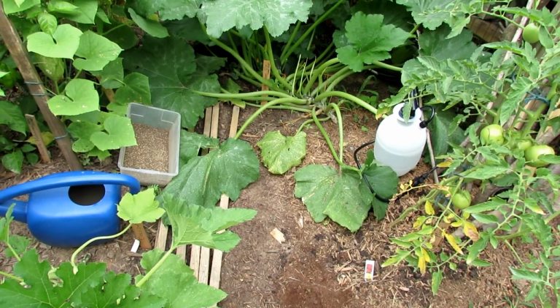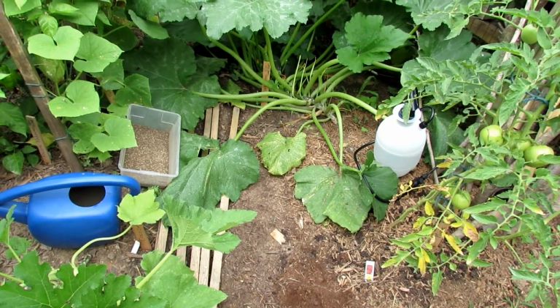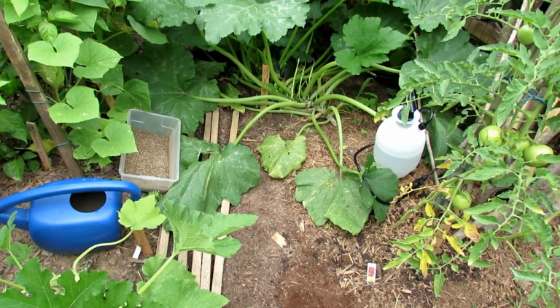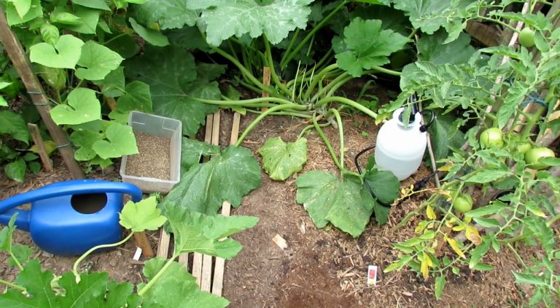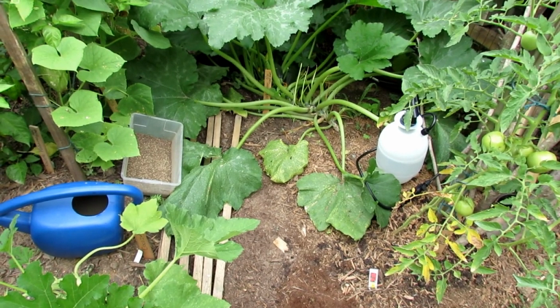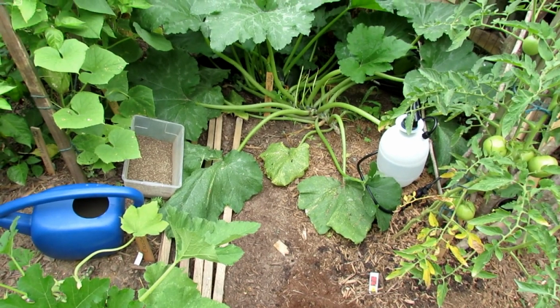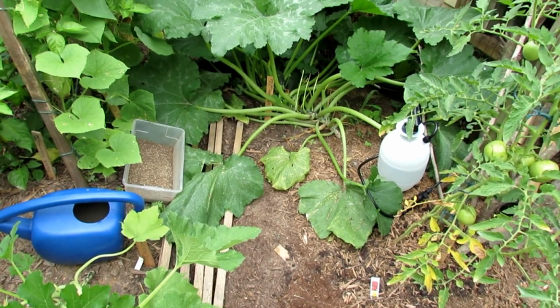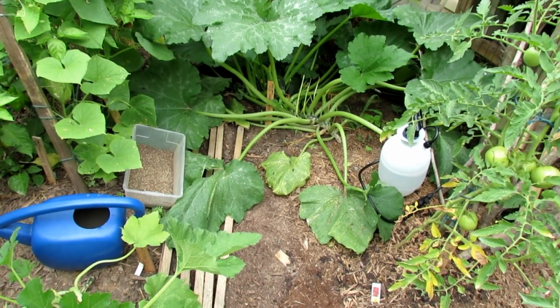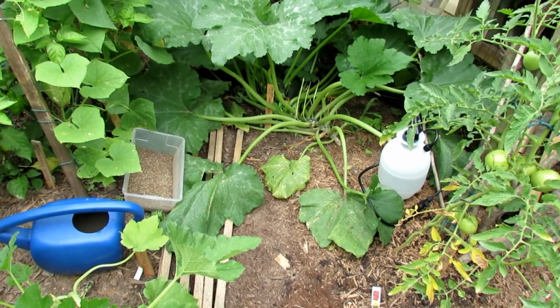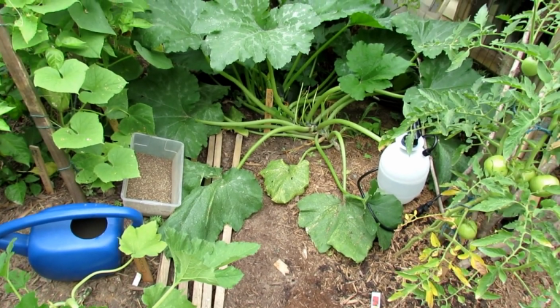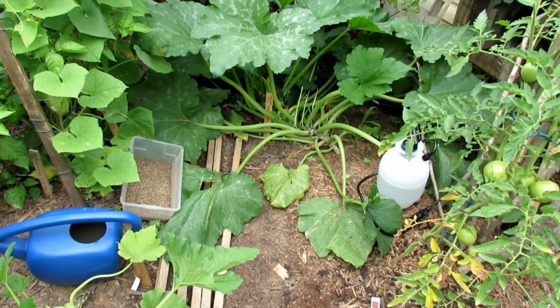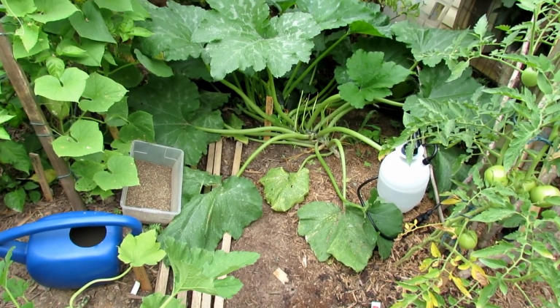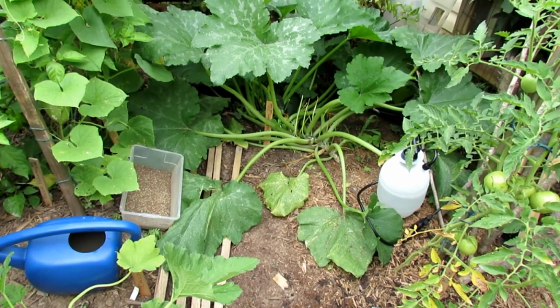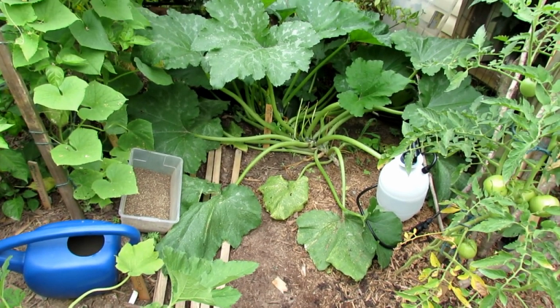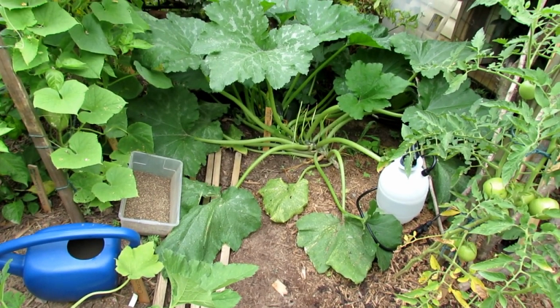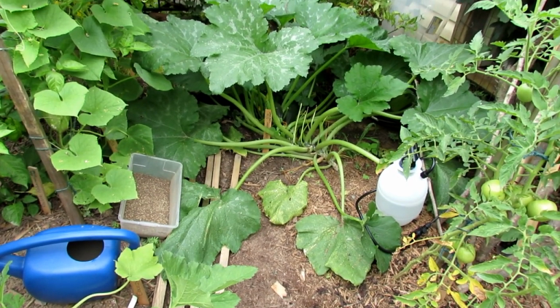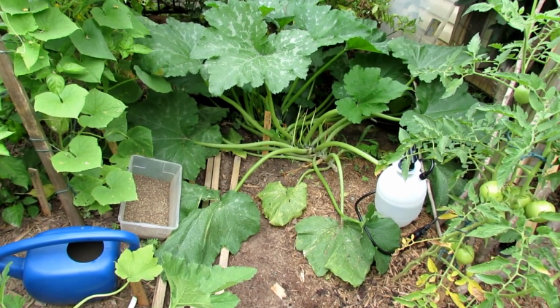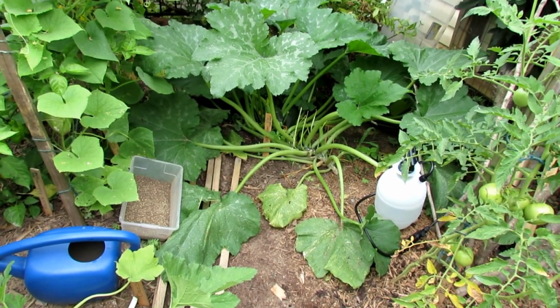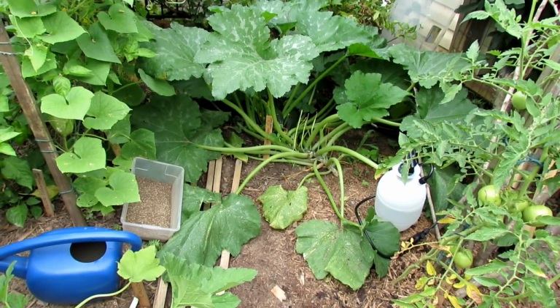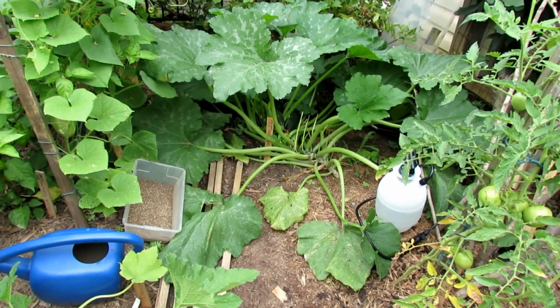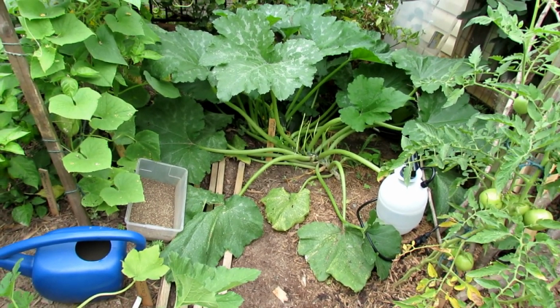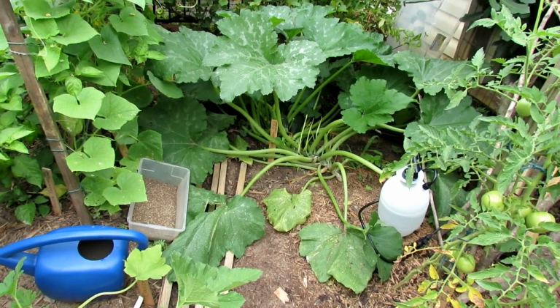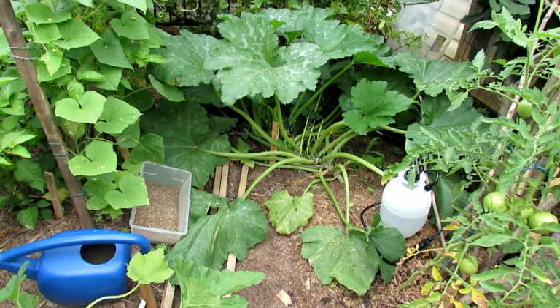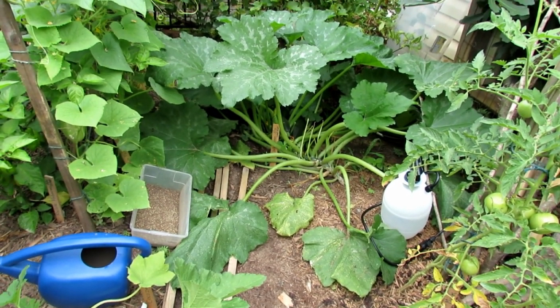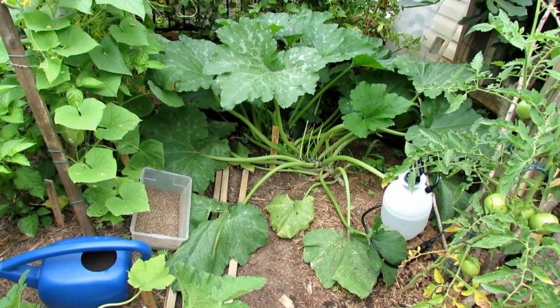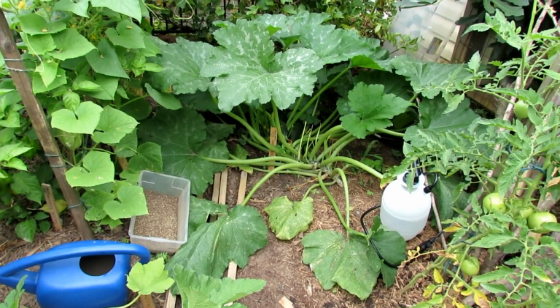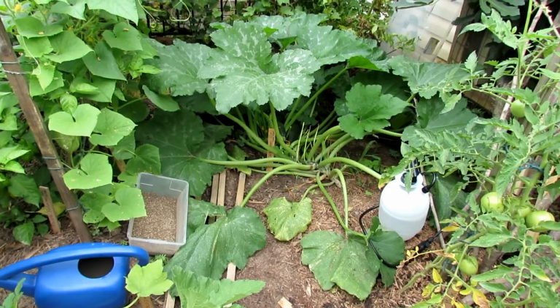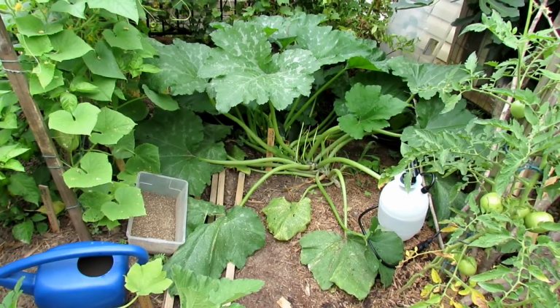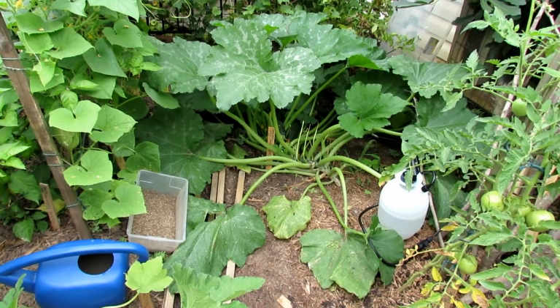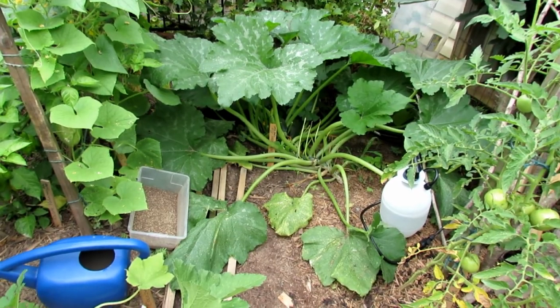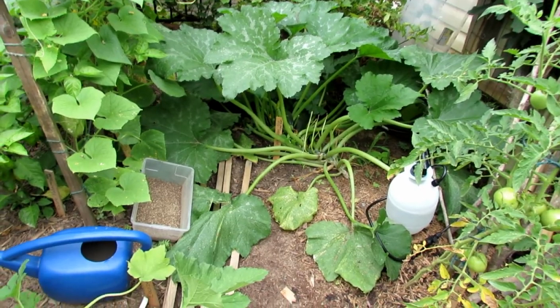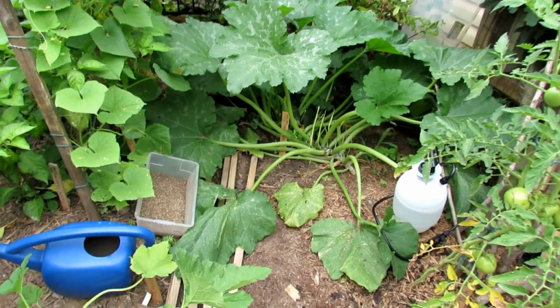Welcome to the Rustic Garden. Today is August 12th. I'm going to show you how to care for your zucchini and squash plants.